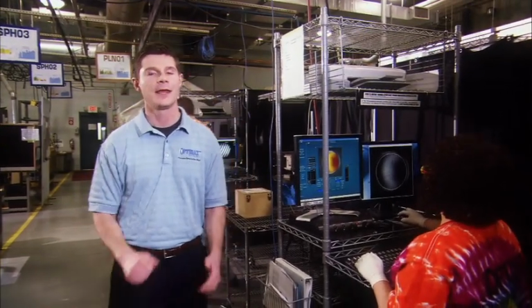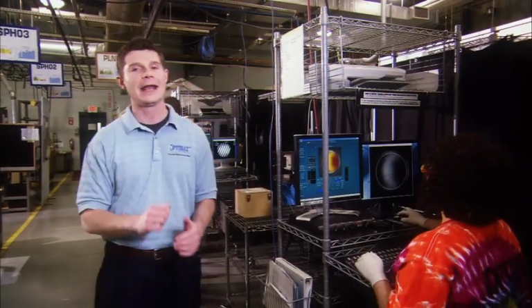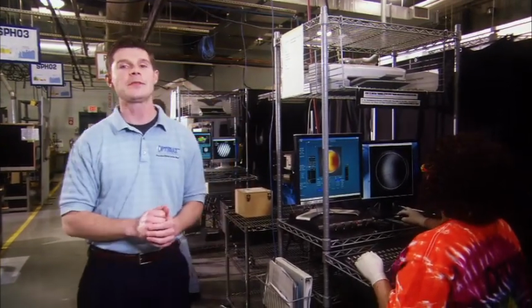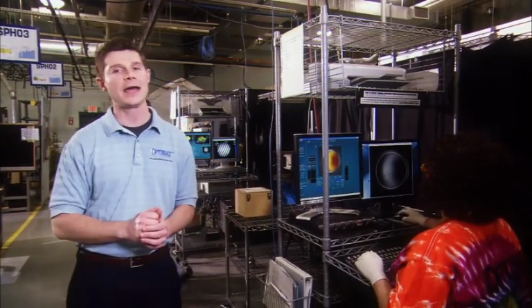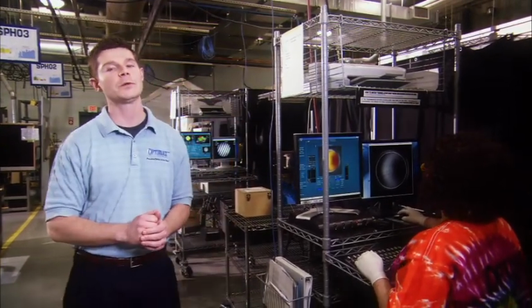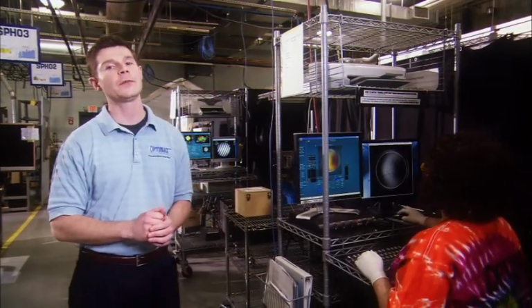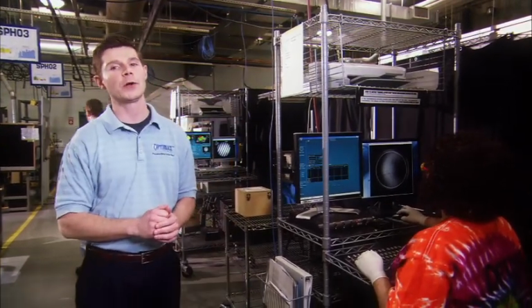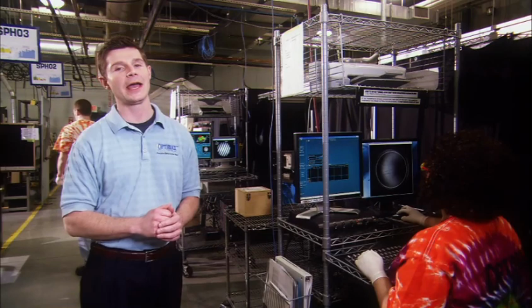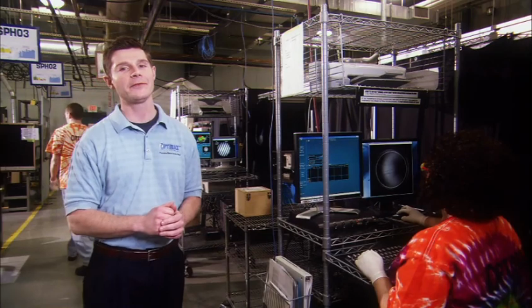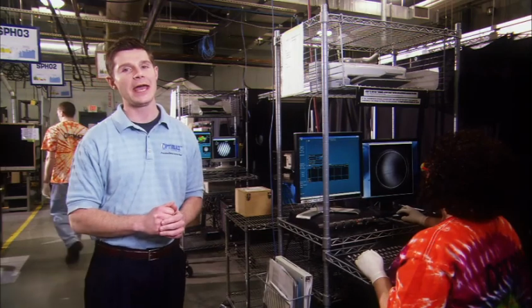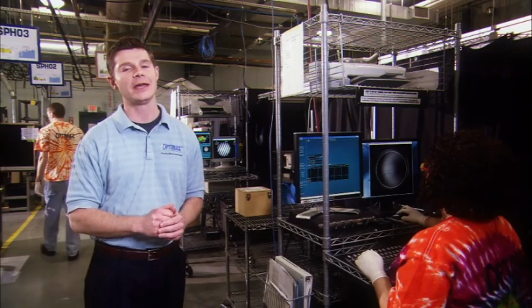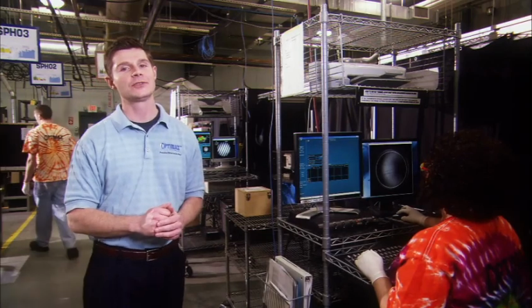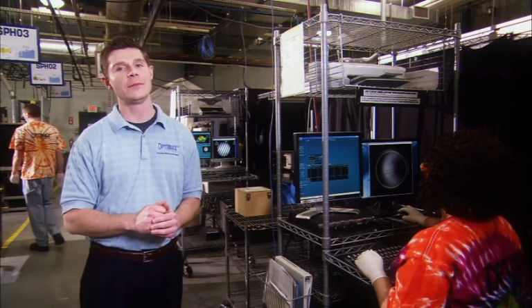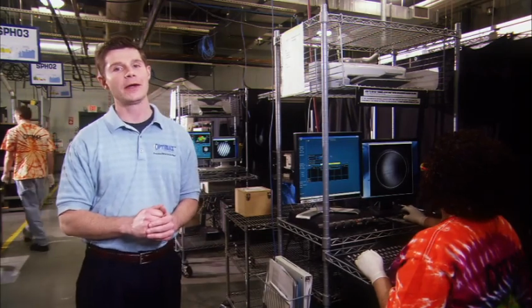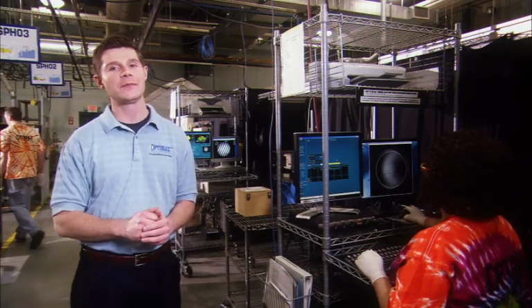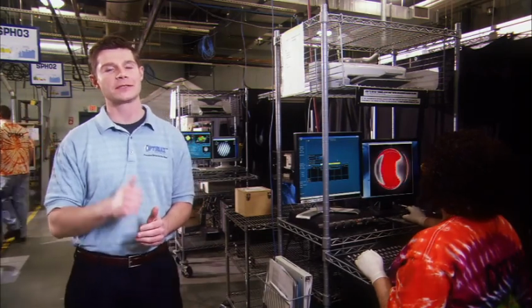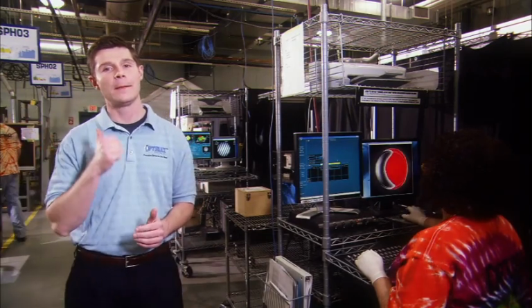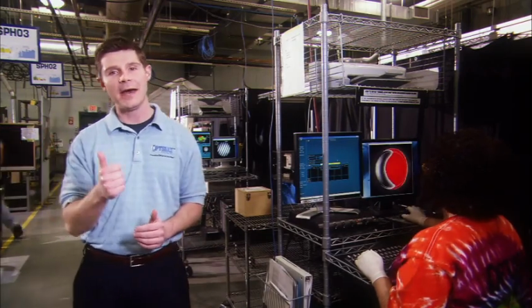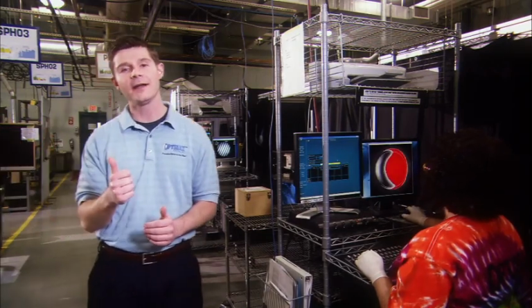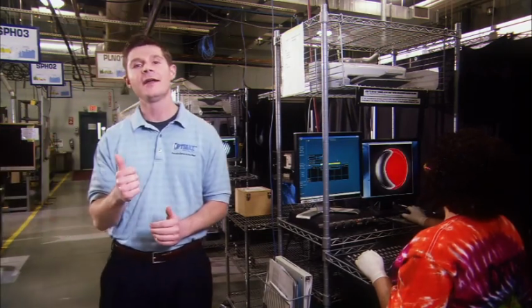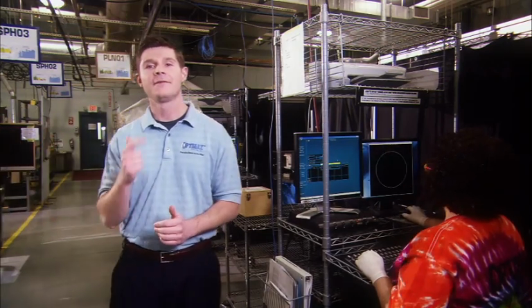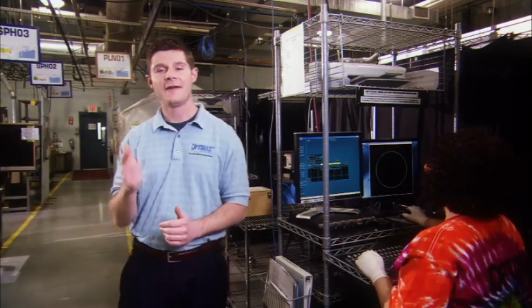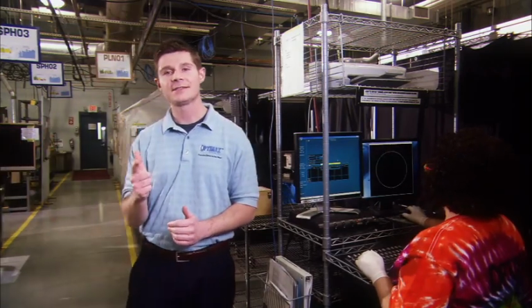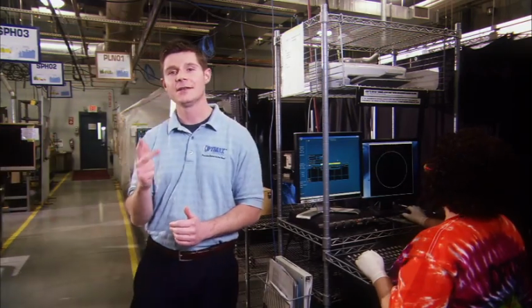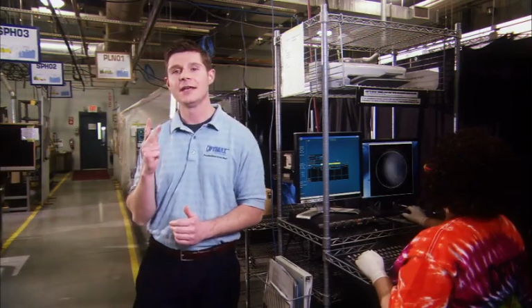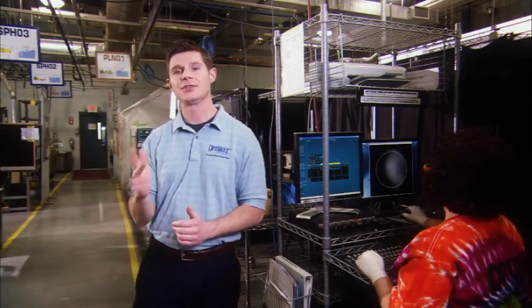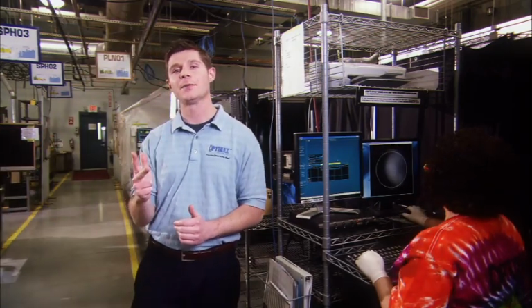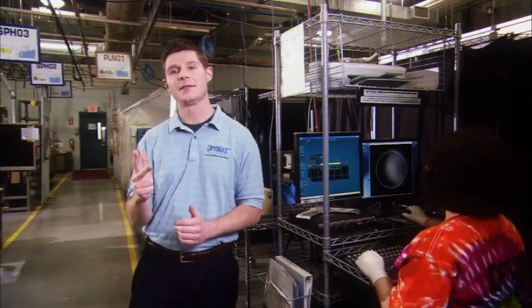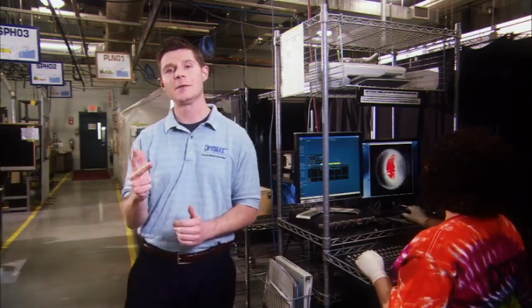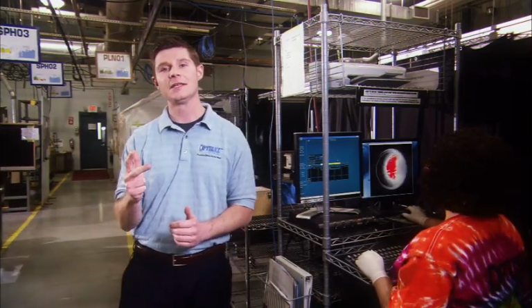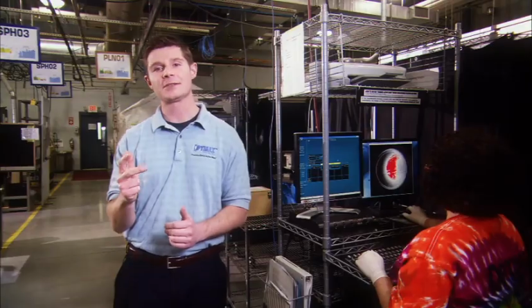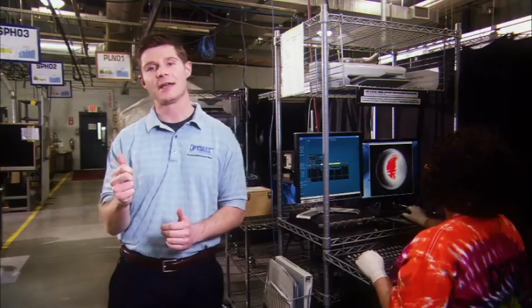At OptiMax, we come to work every day trying to make our optics better, faster, and cheaper than we did yesterday.